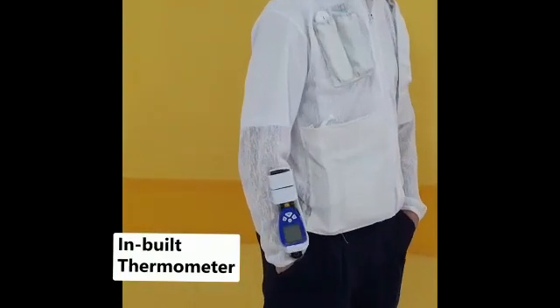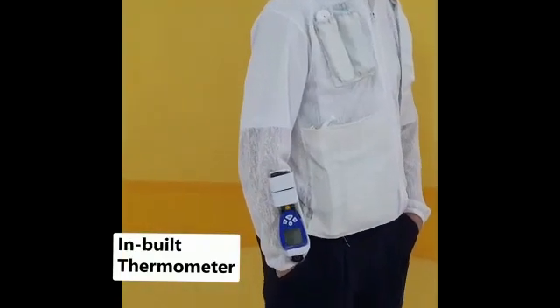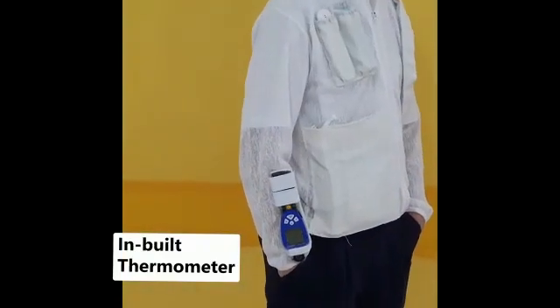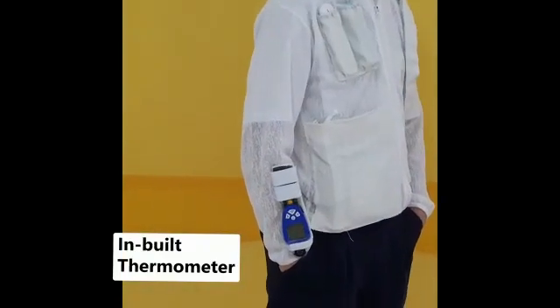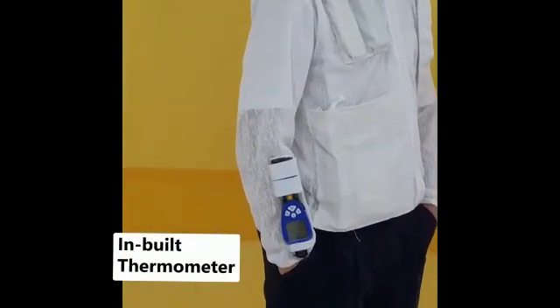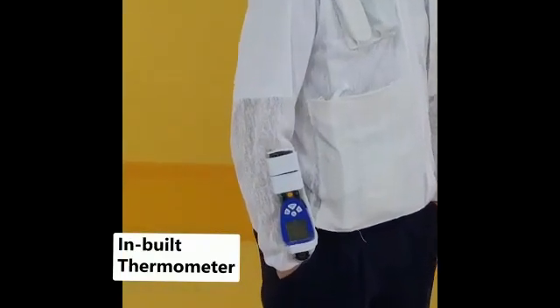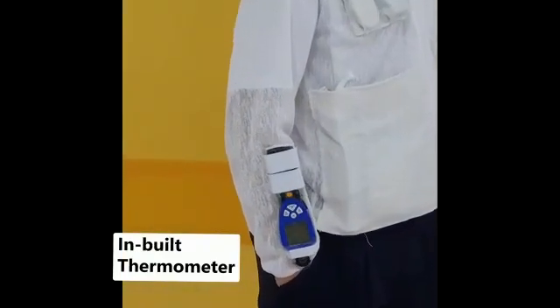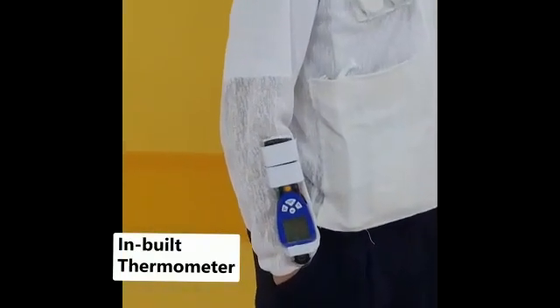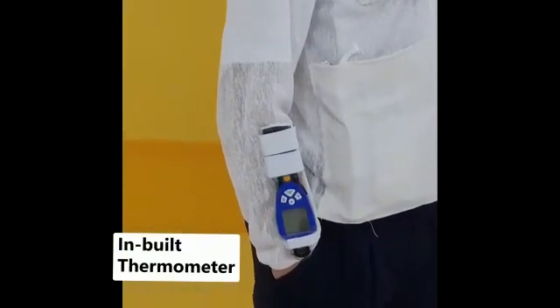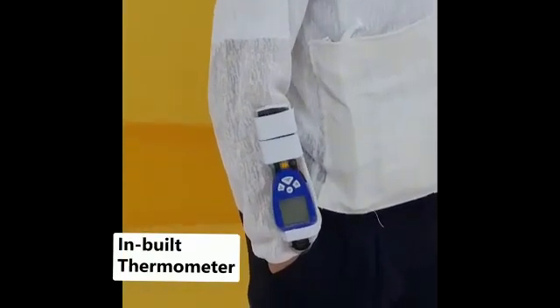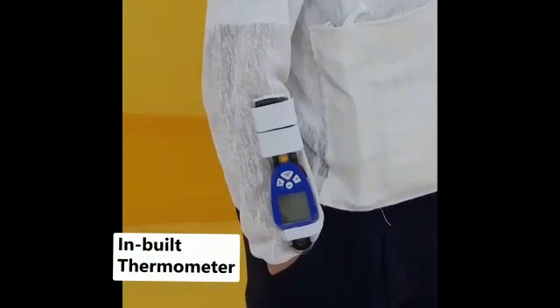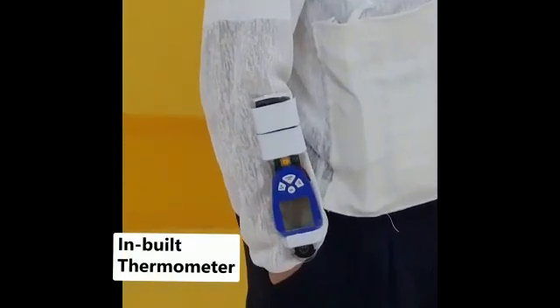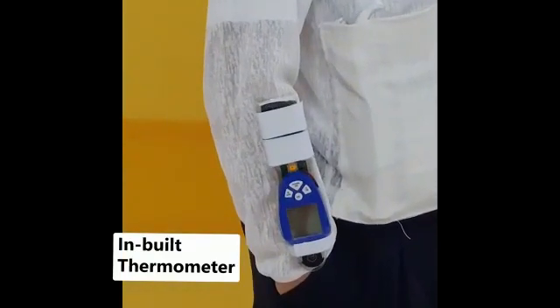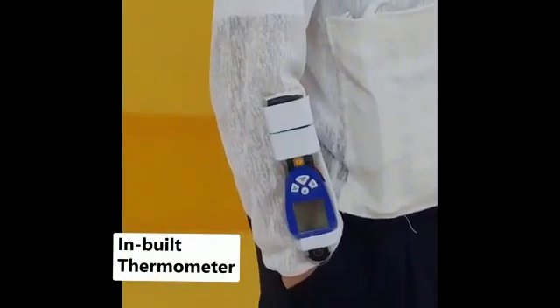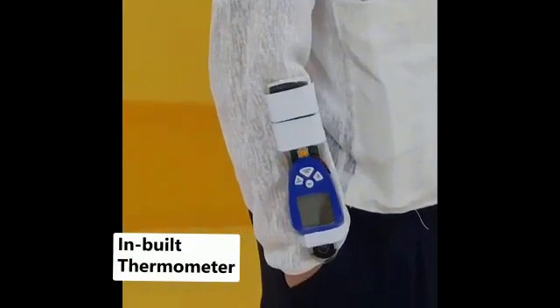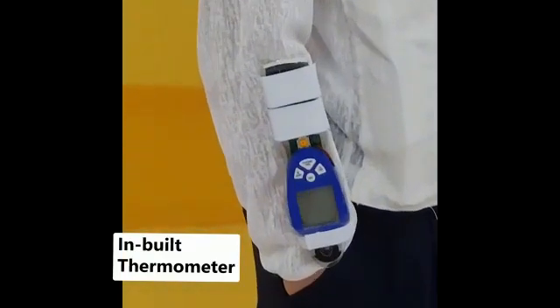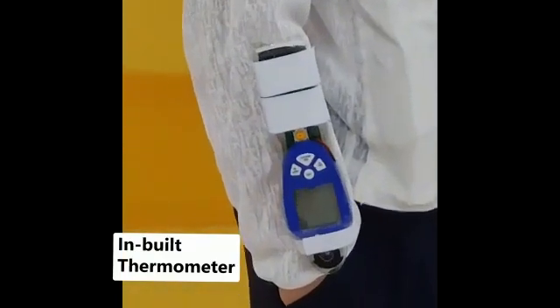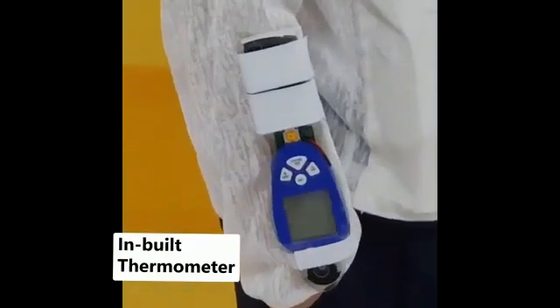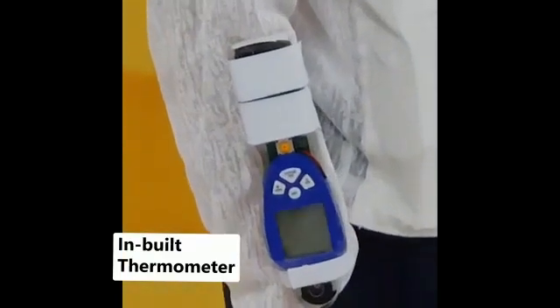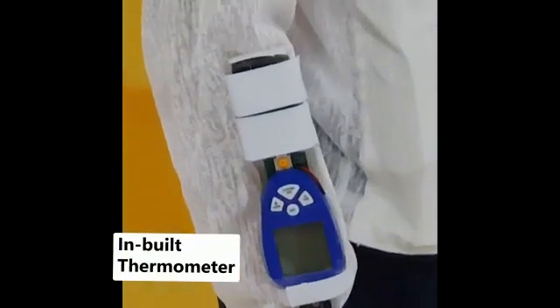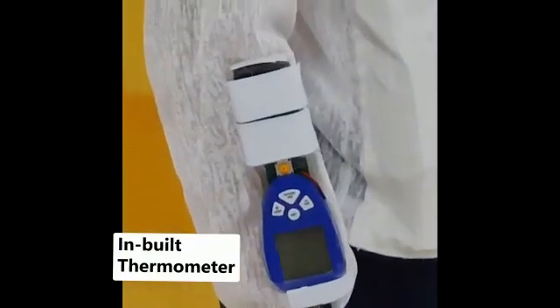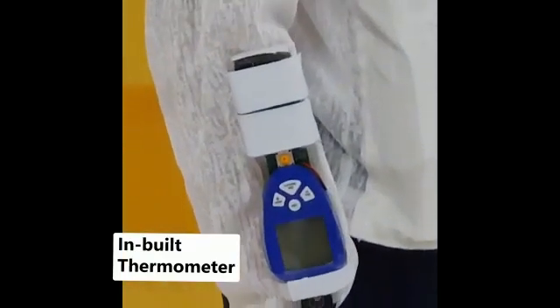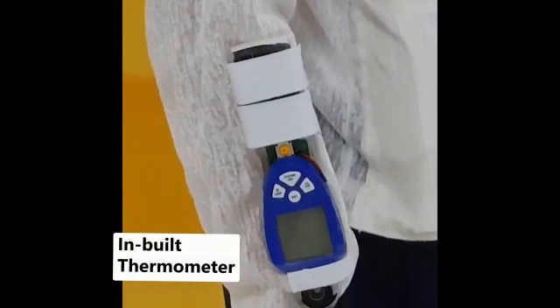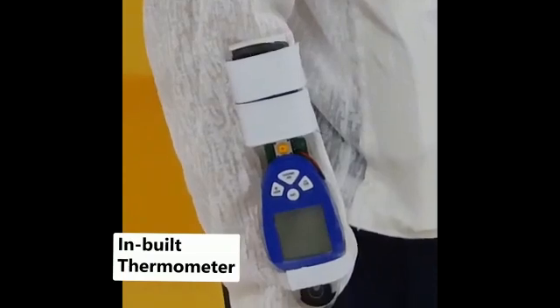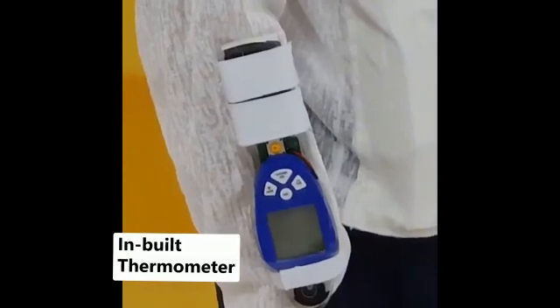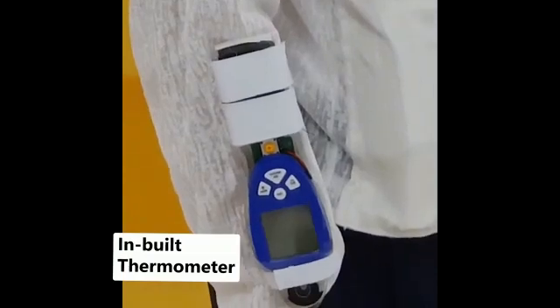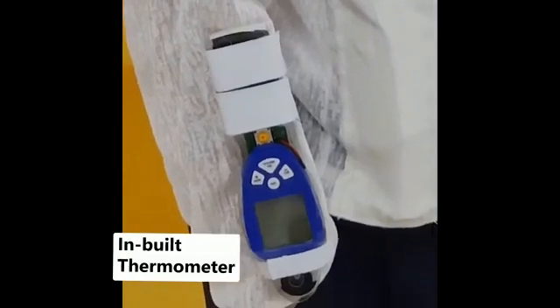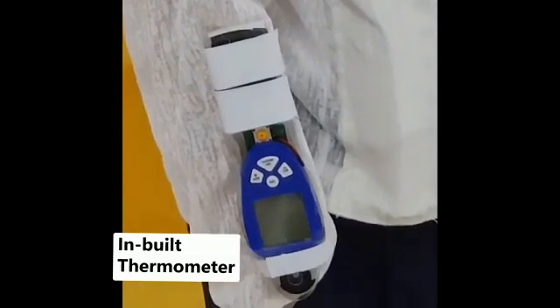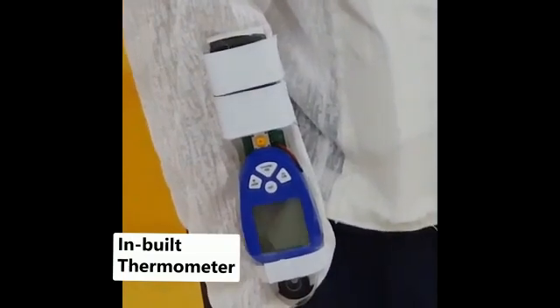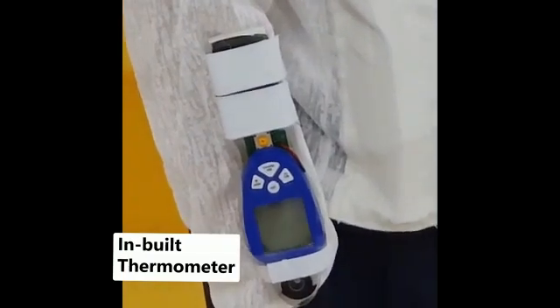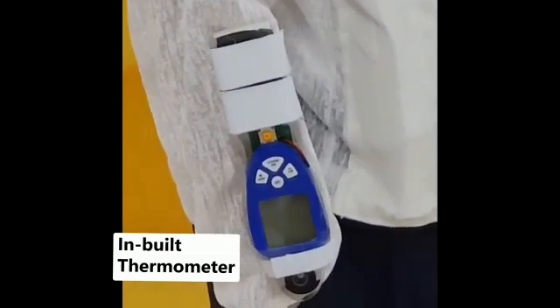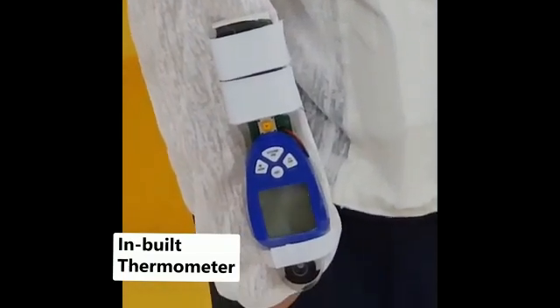Next, this product has an 8-minute thermometer that can give an instant temperature reading.